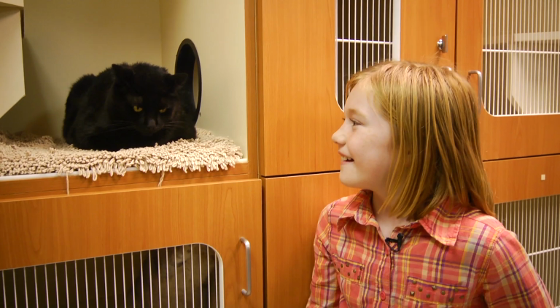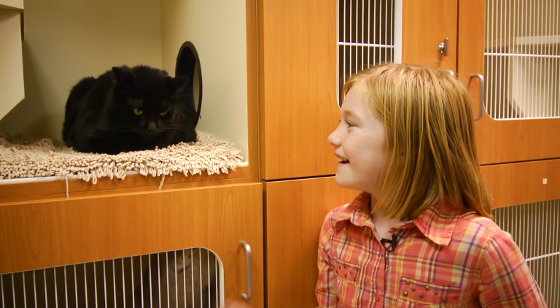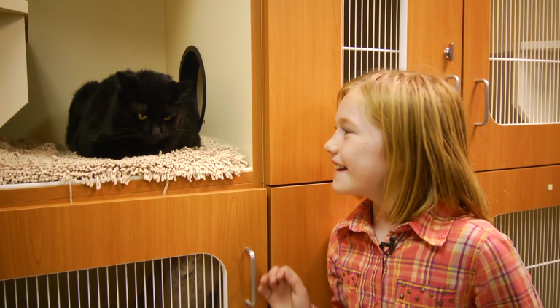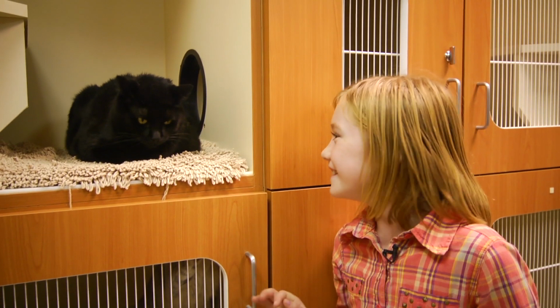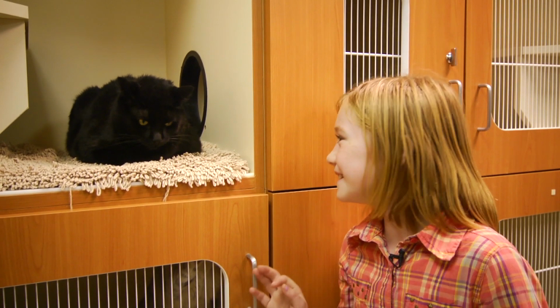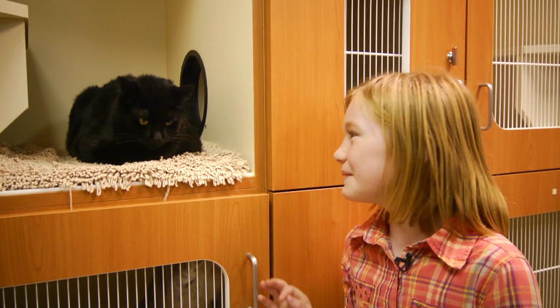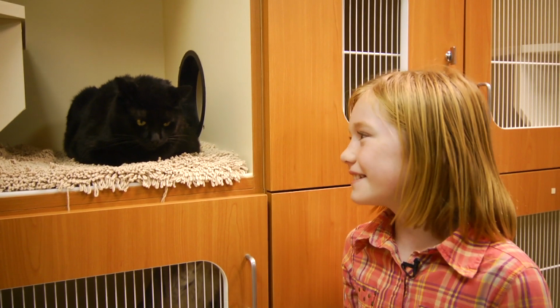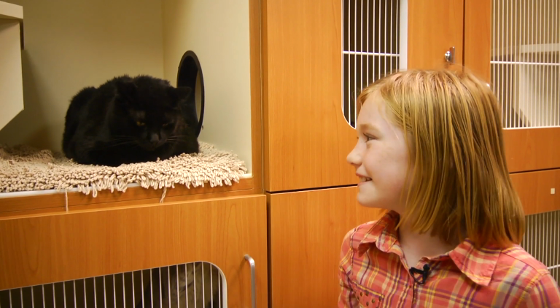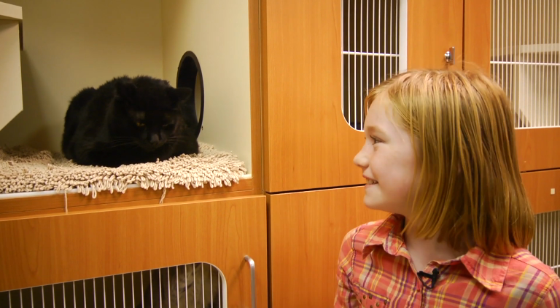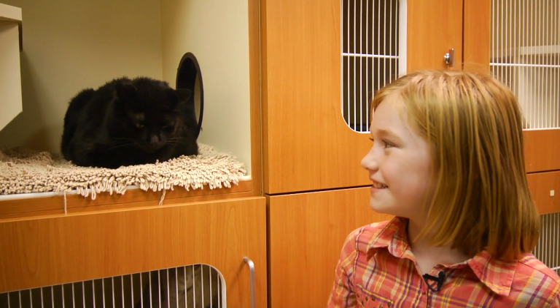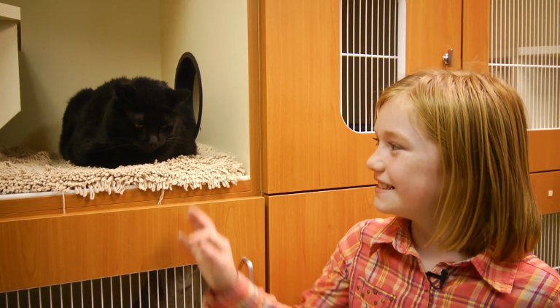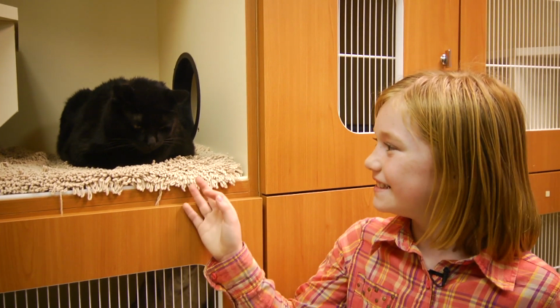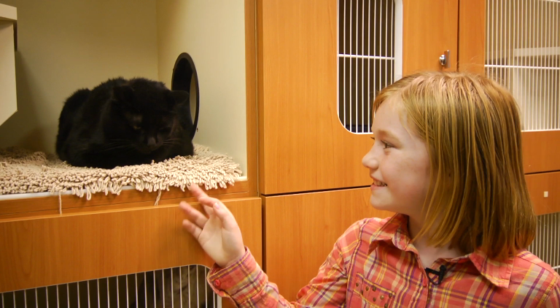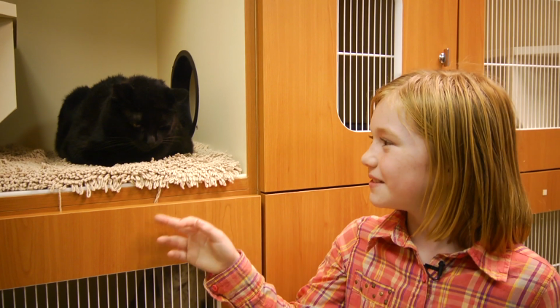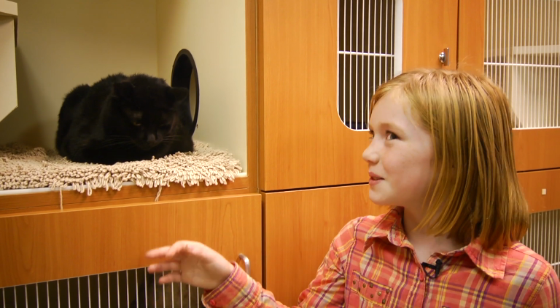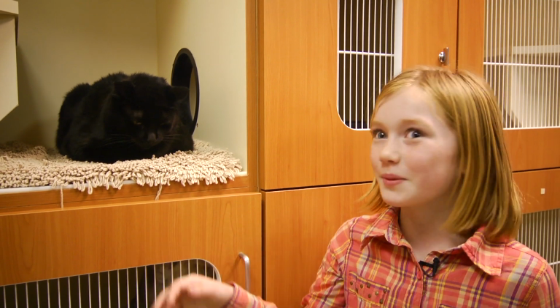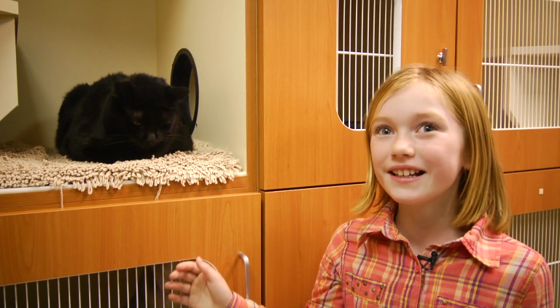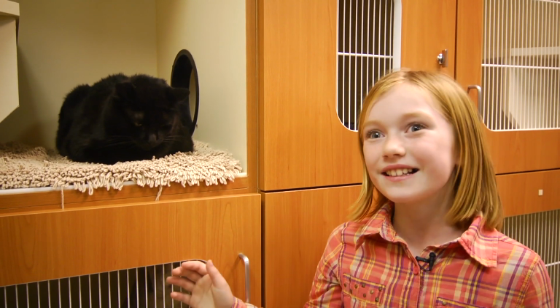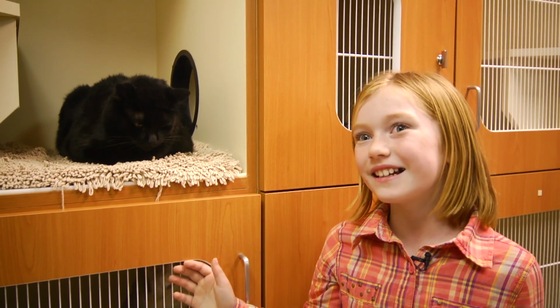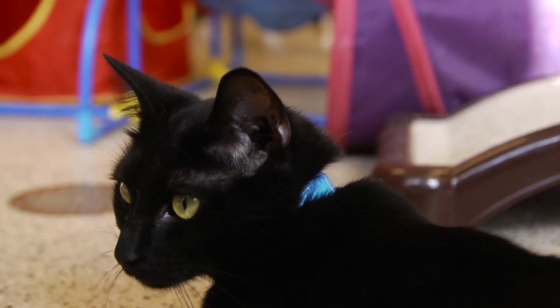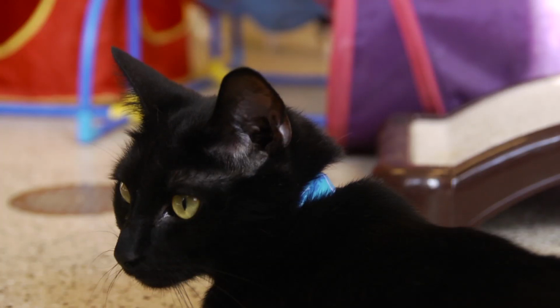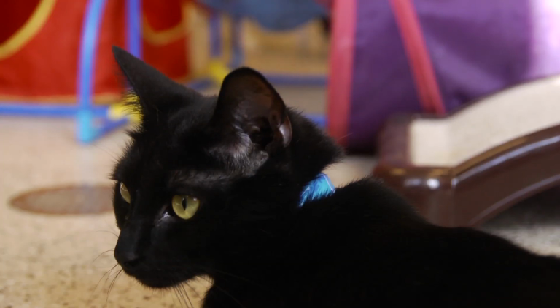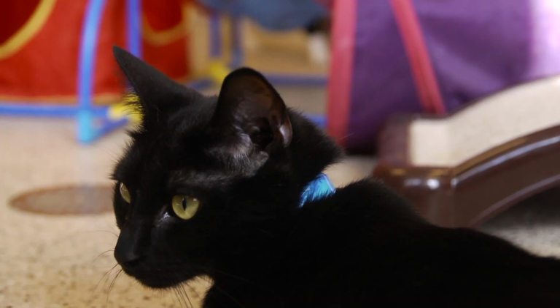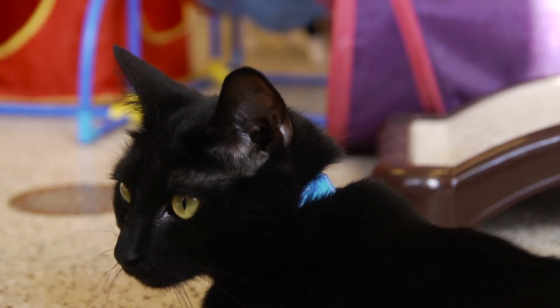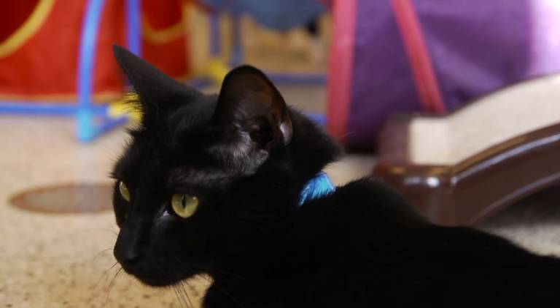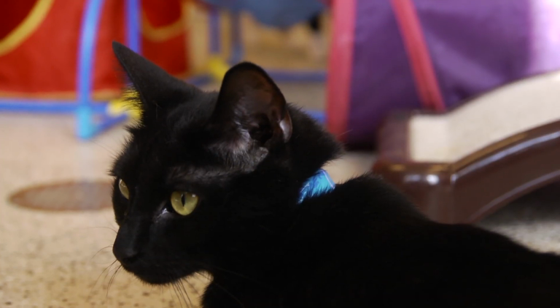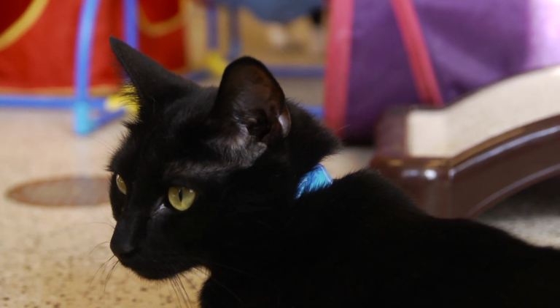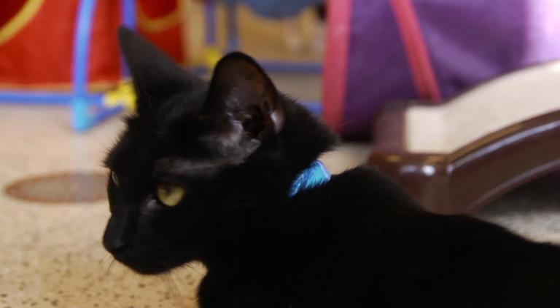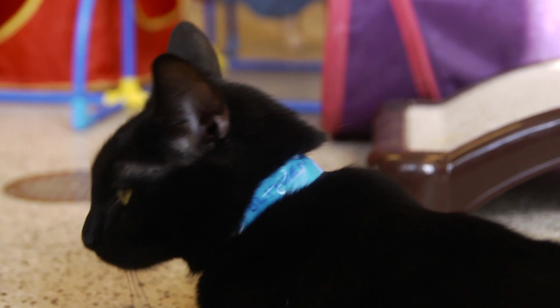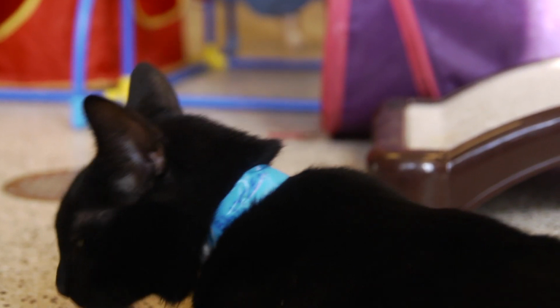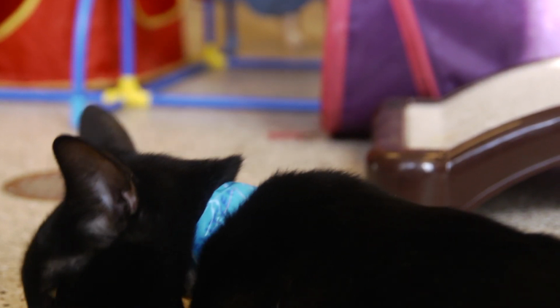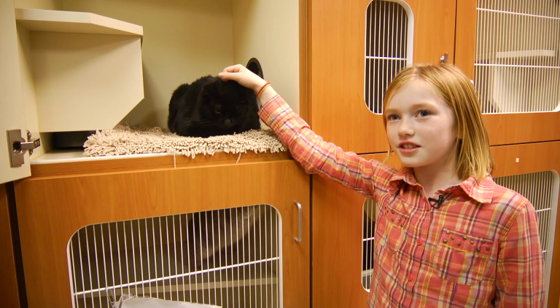I like Ginger because she's sweet. She likes her head scratched.